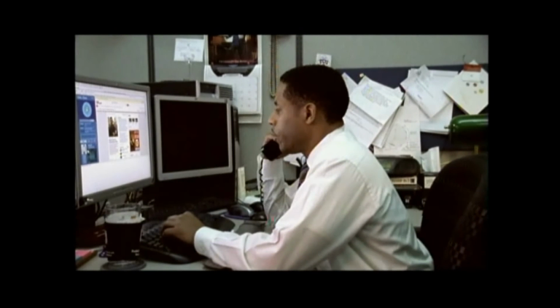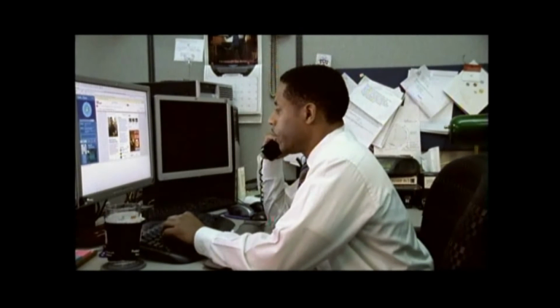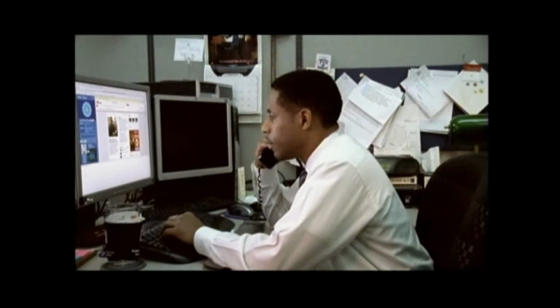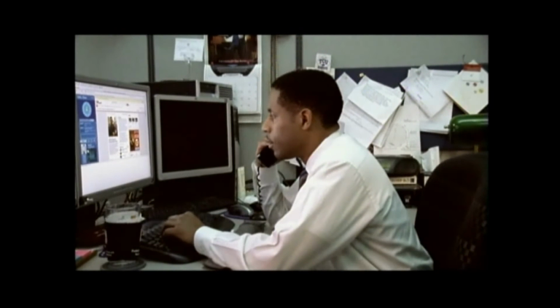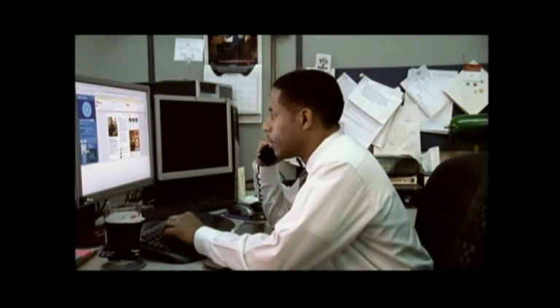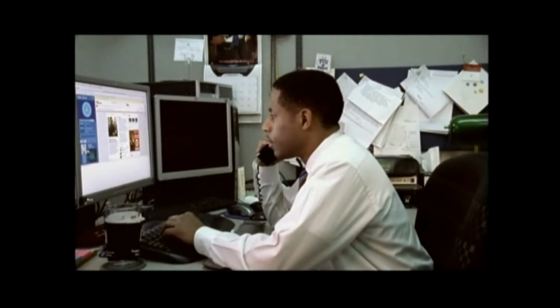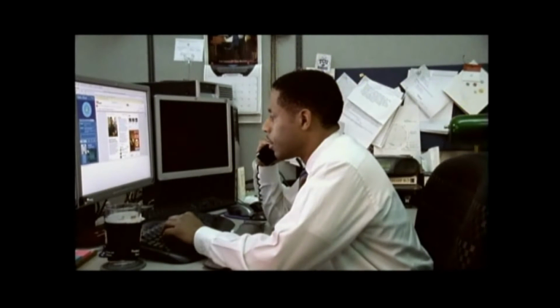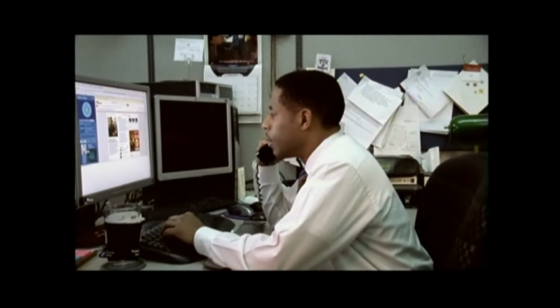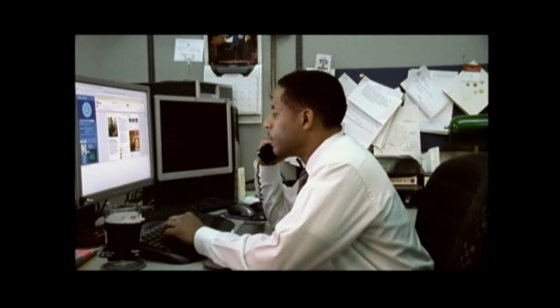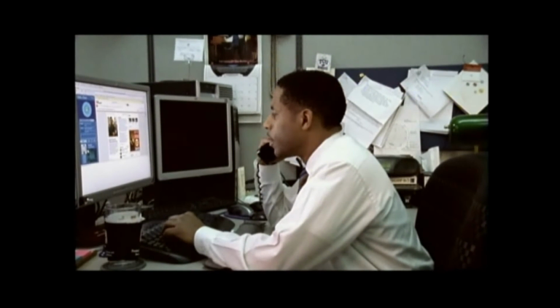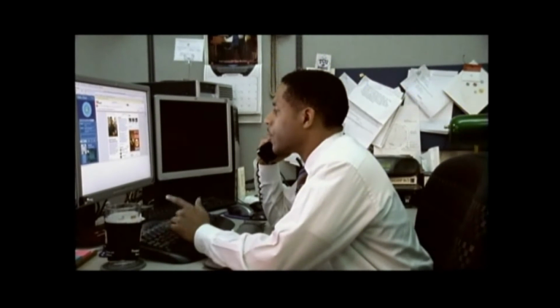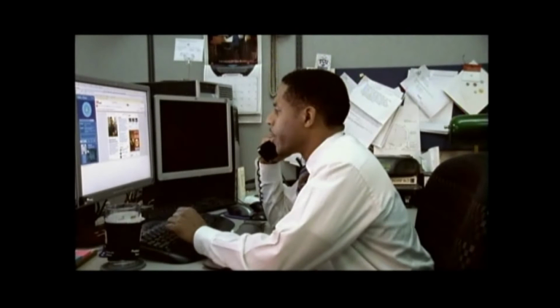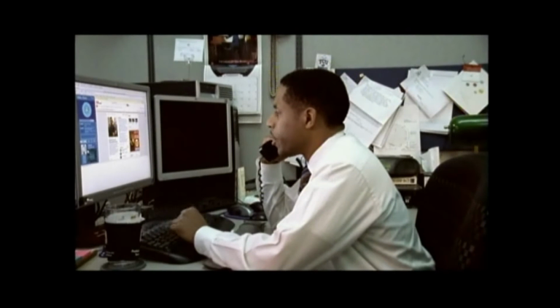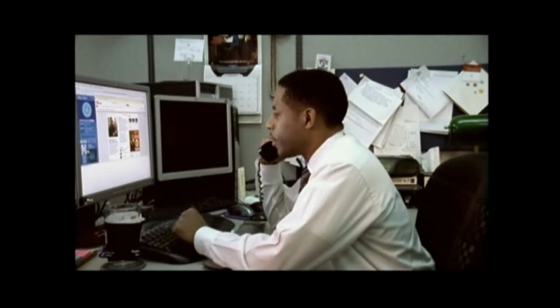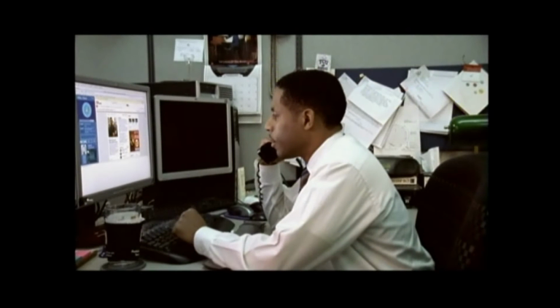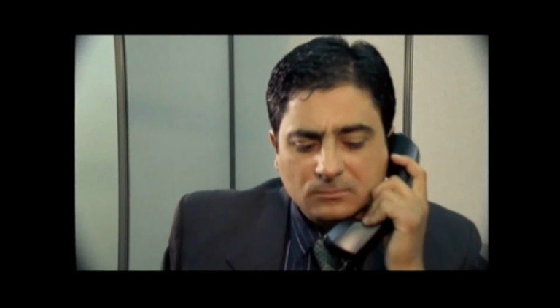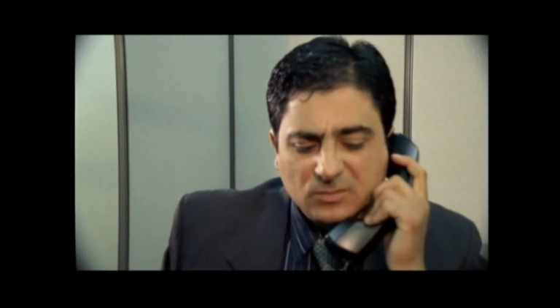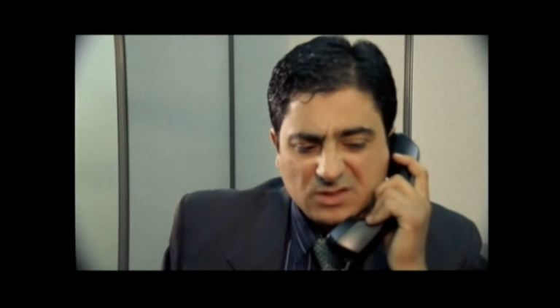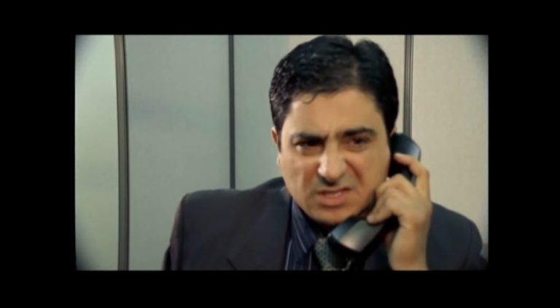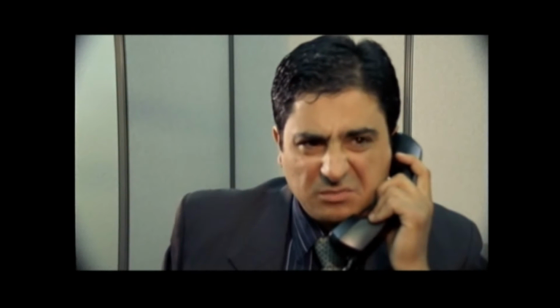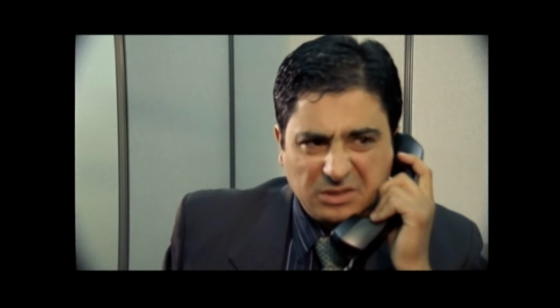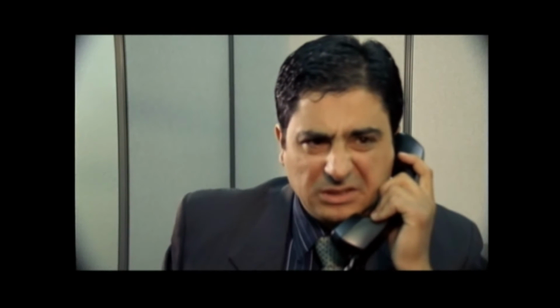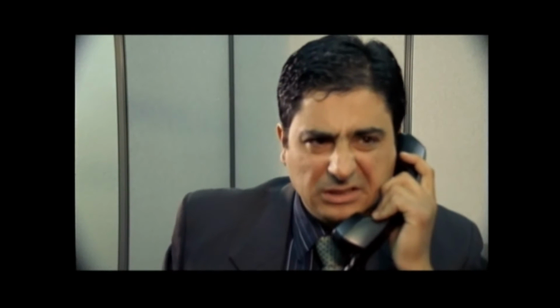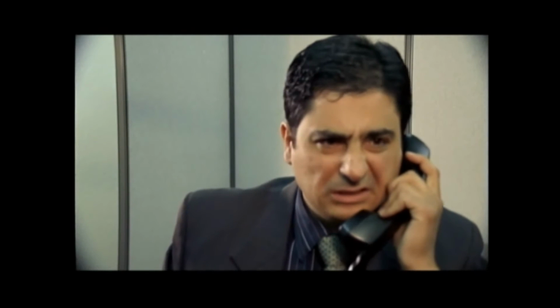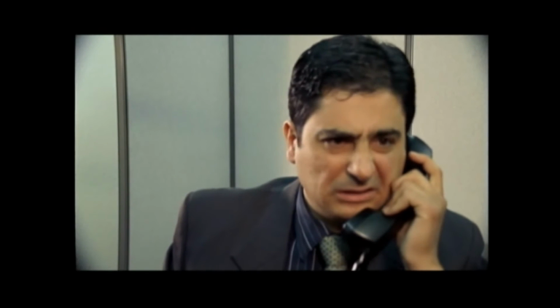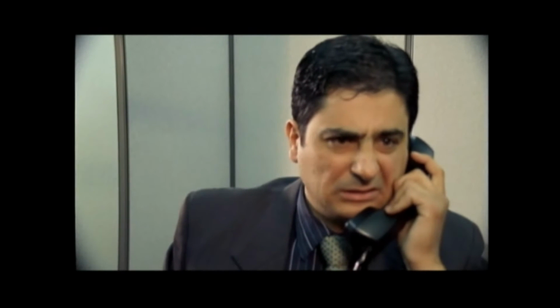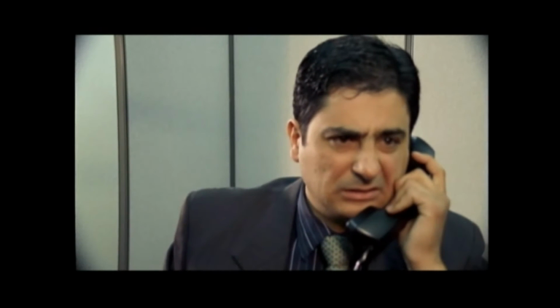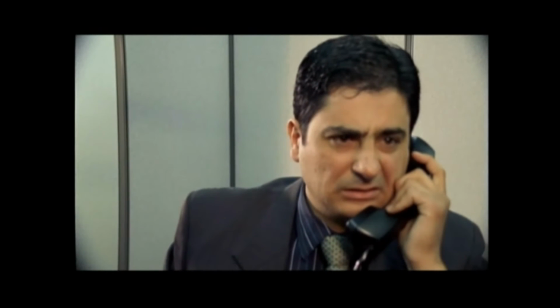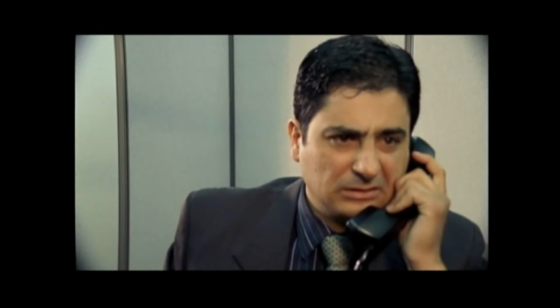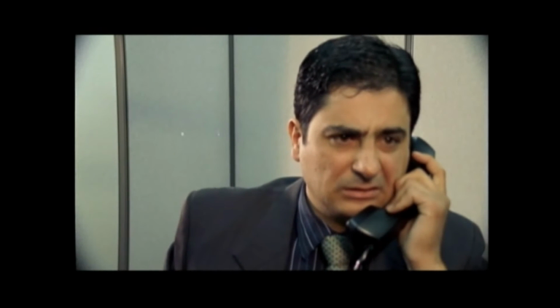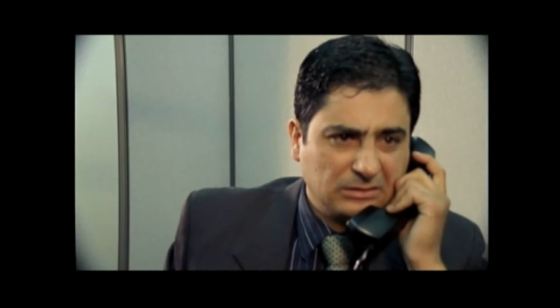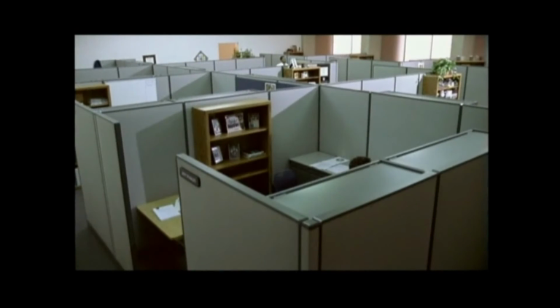Hello? Not working. Try the sum key. The sum key? Yeah, I'll be right there.